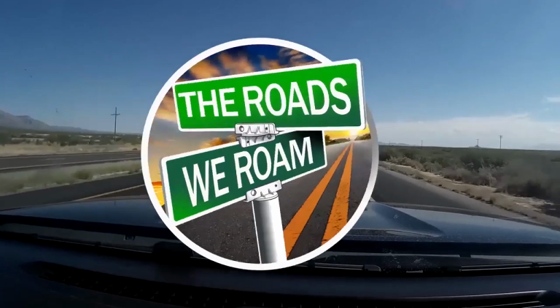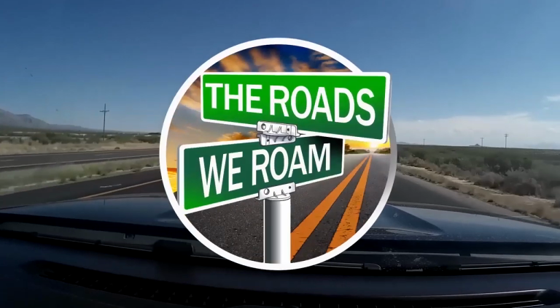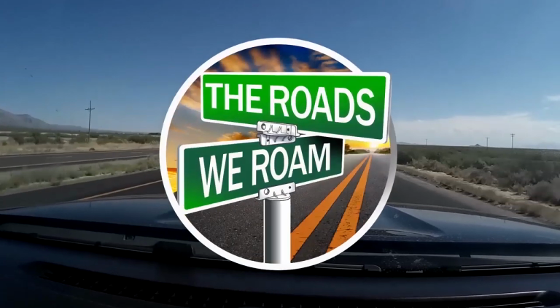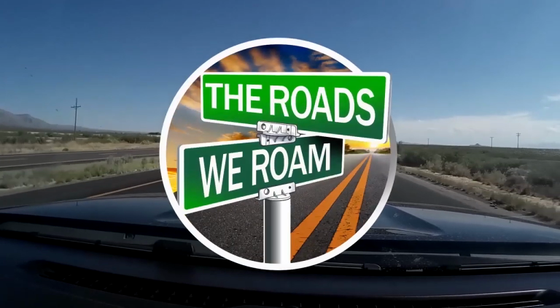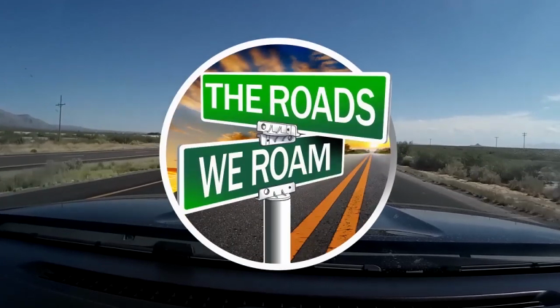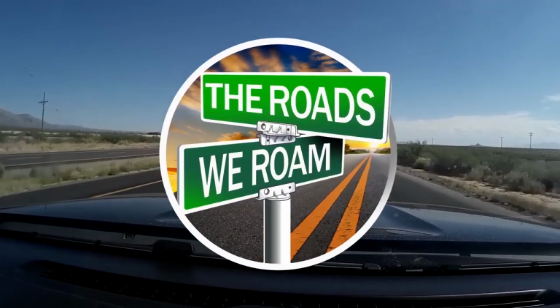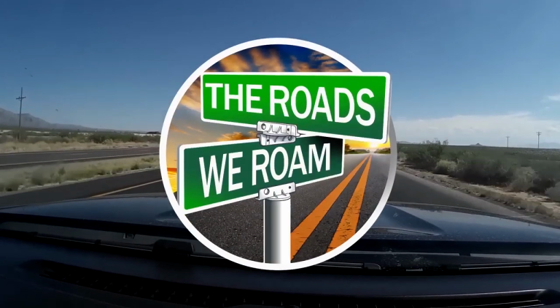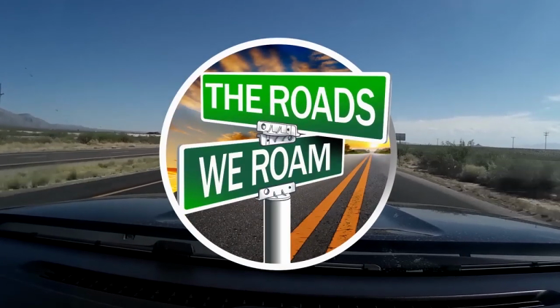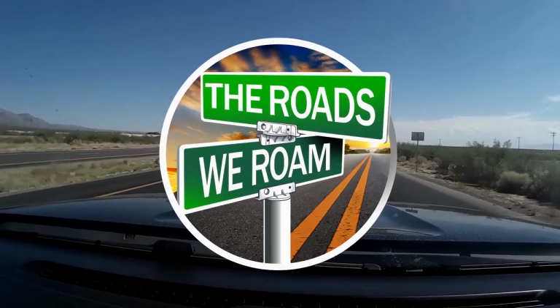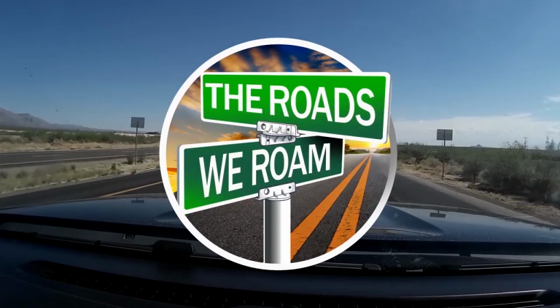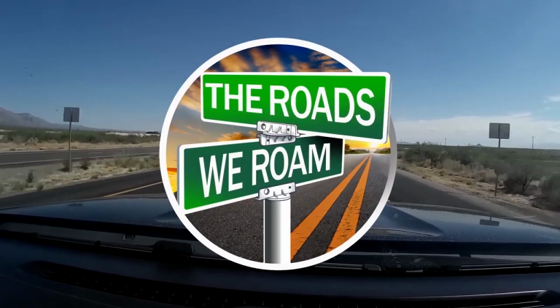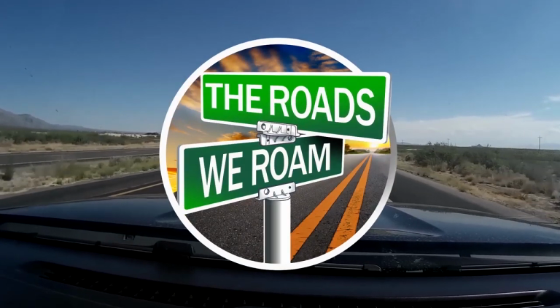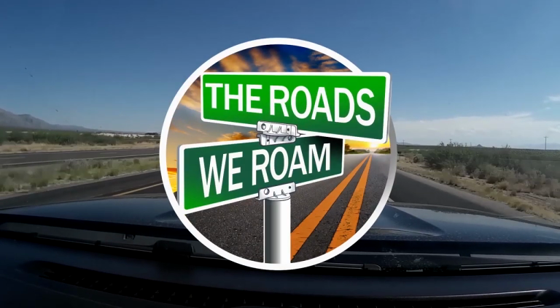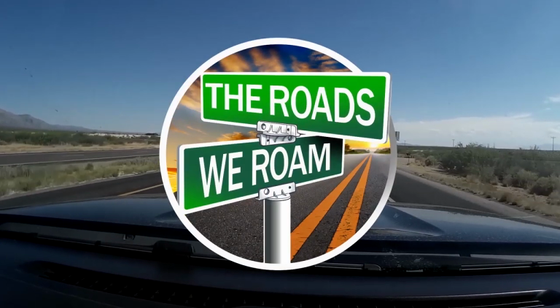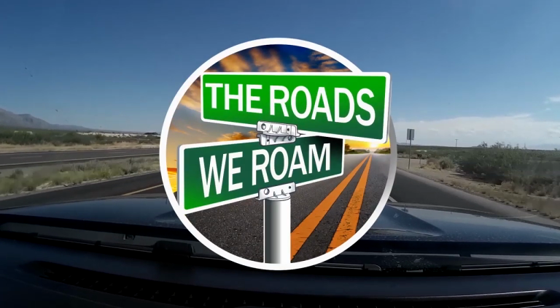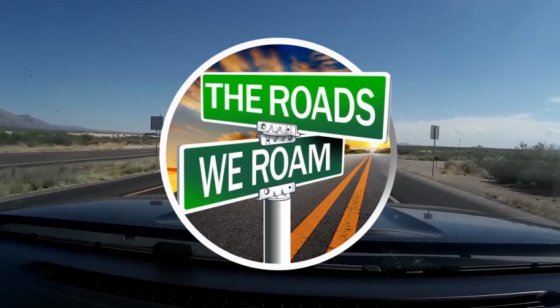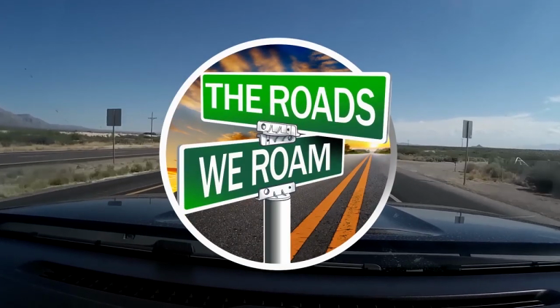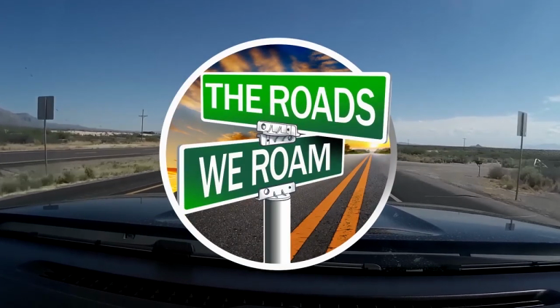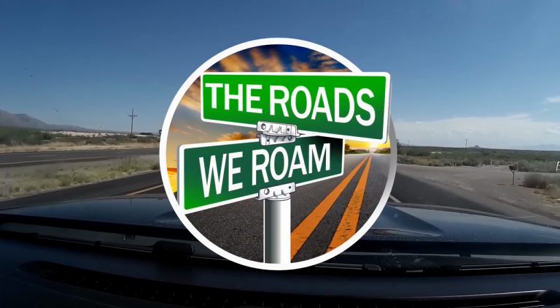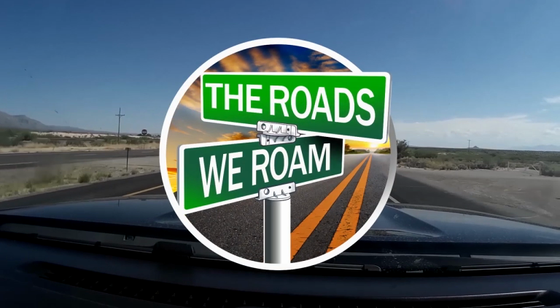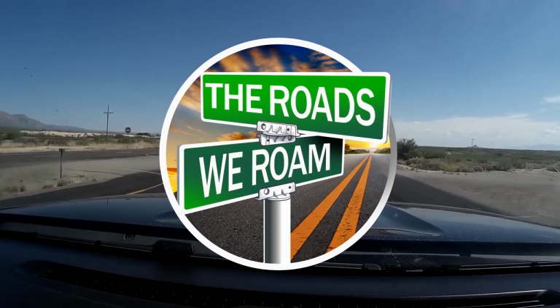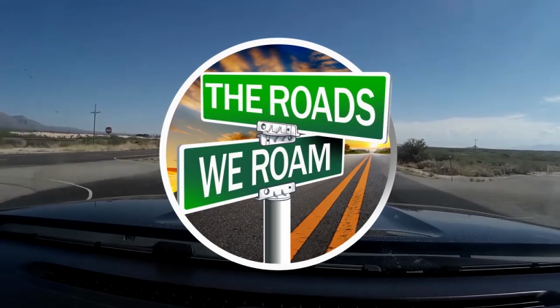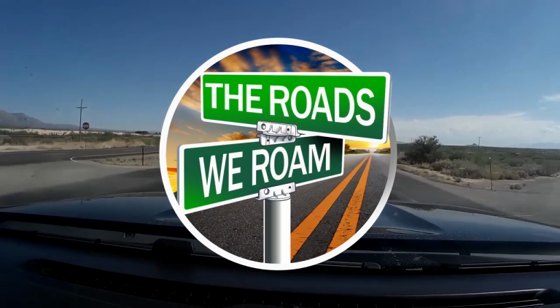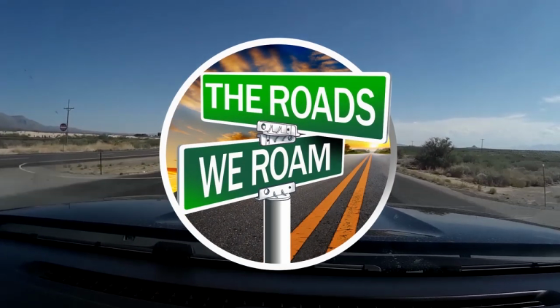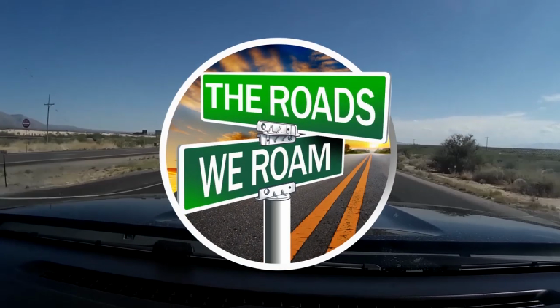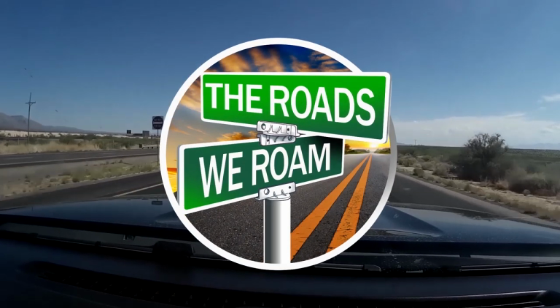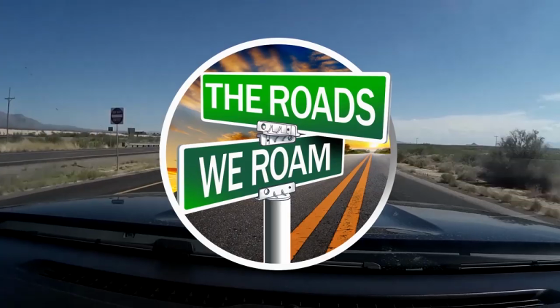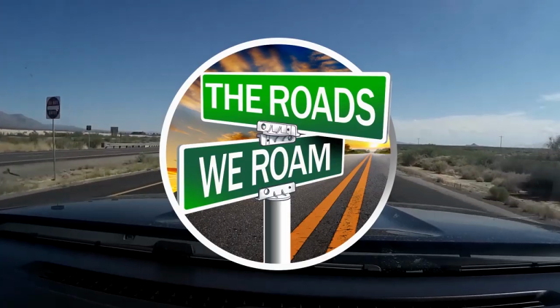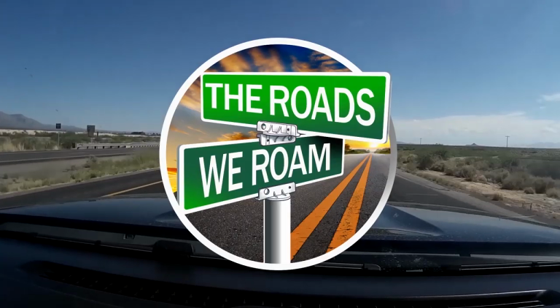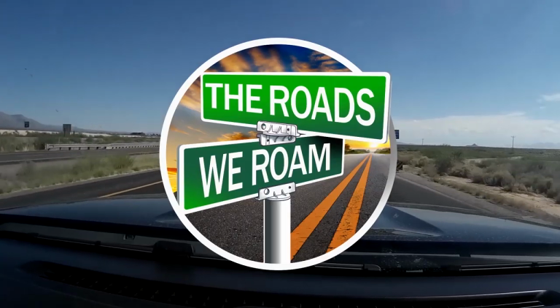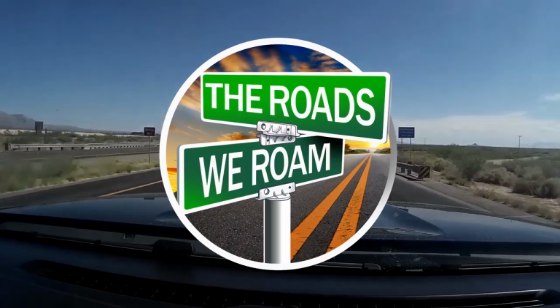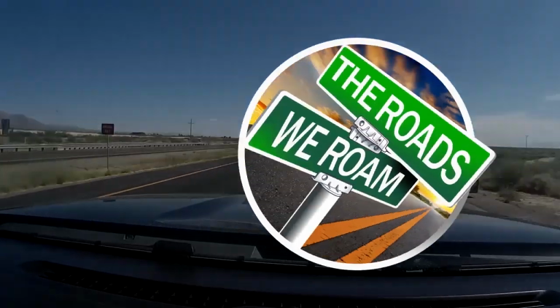Along these roads we roam, we find adventure through traveling, camping, boondocking, and exploring.